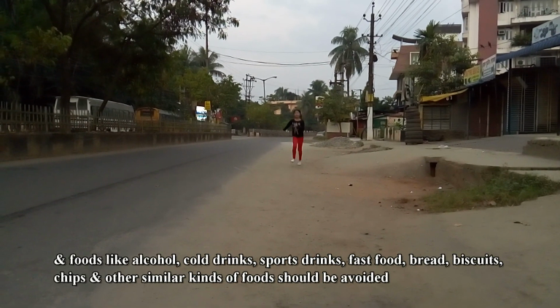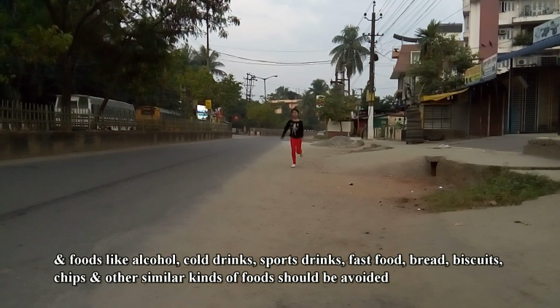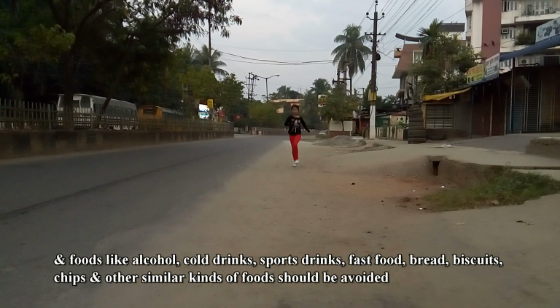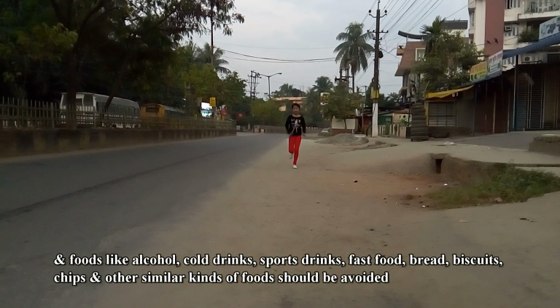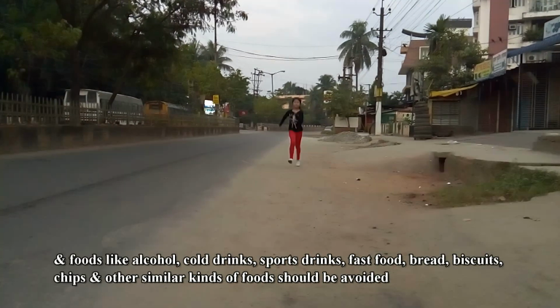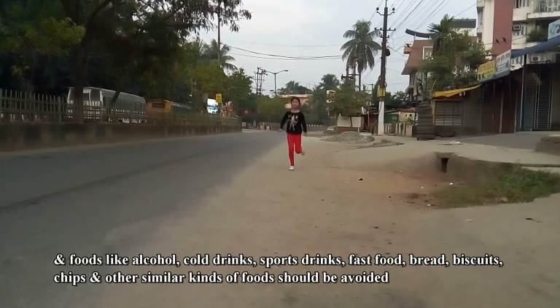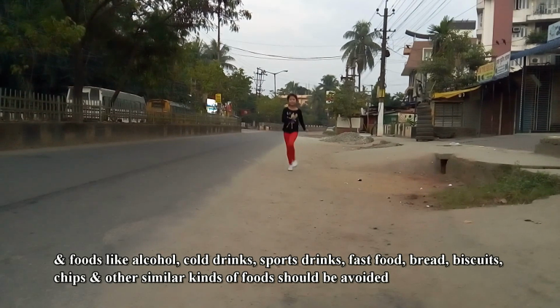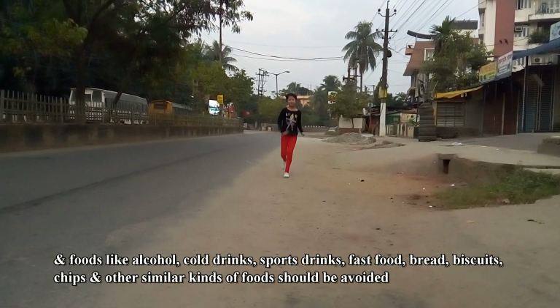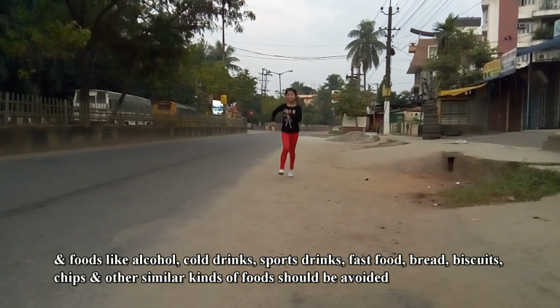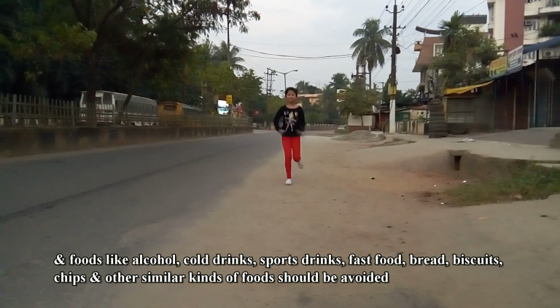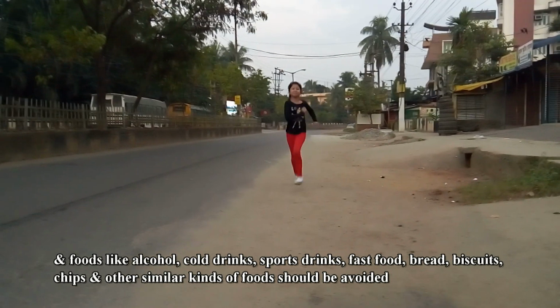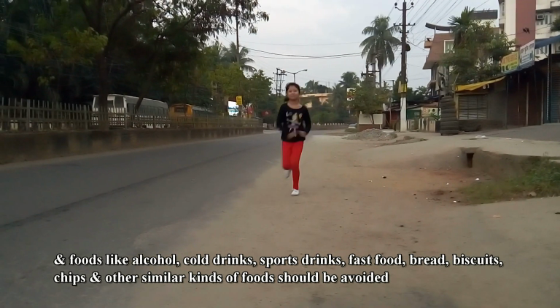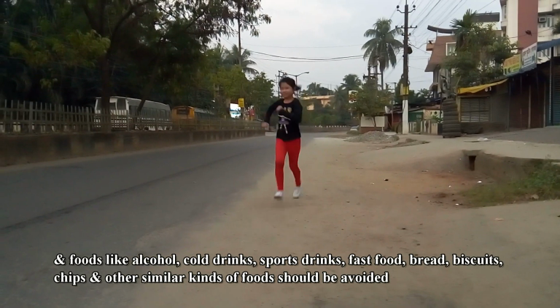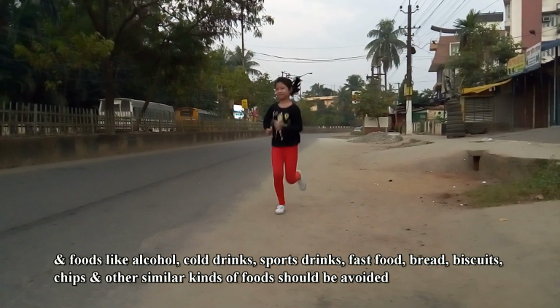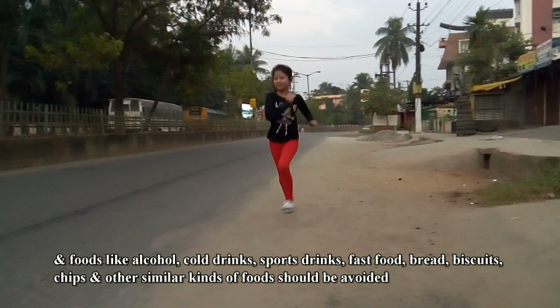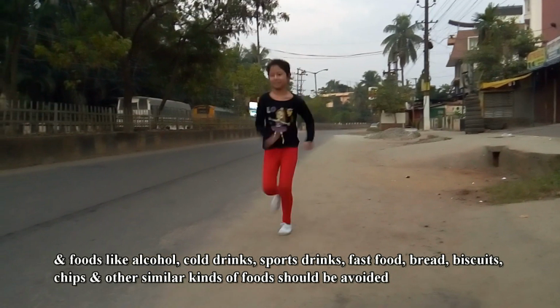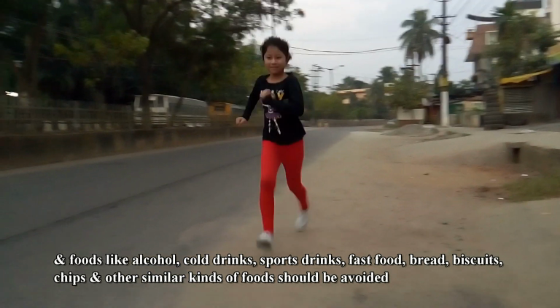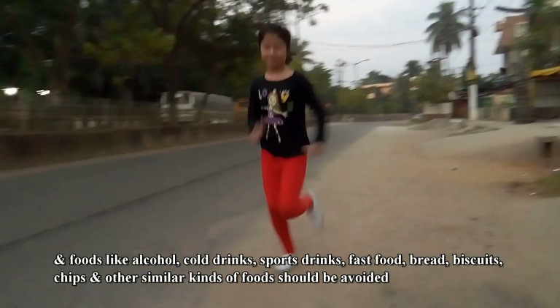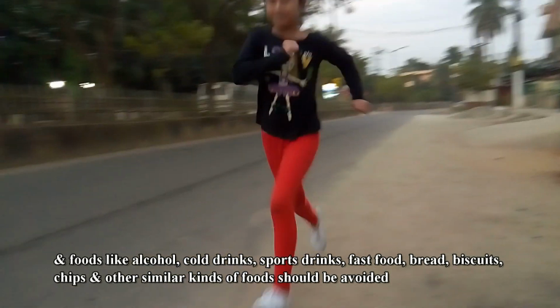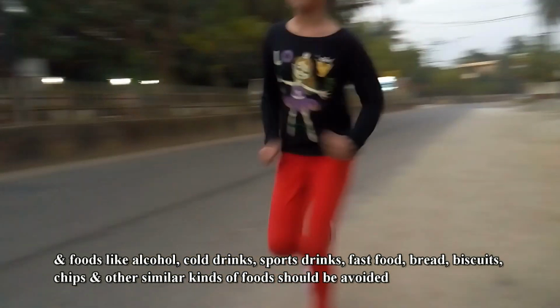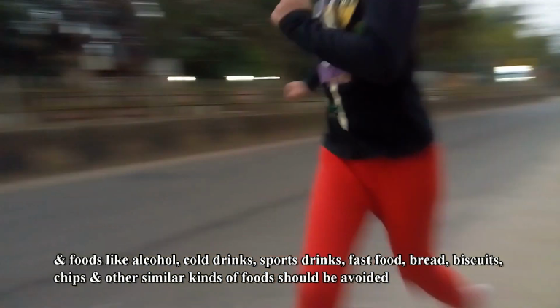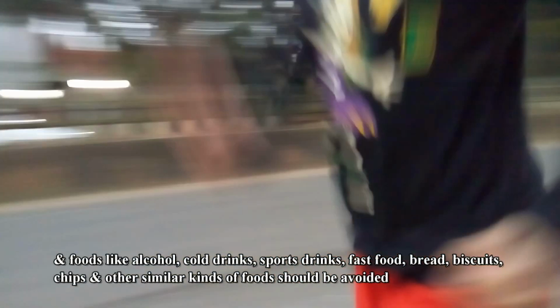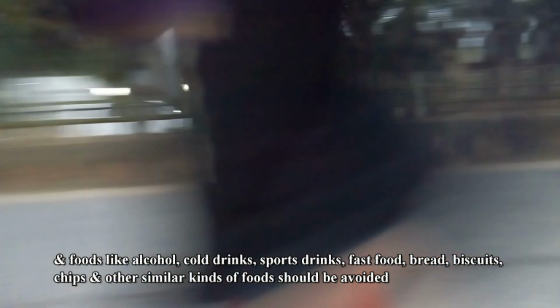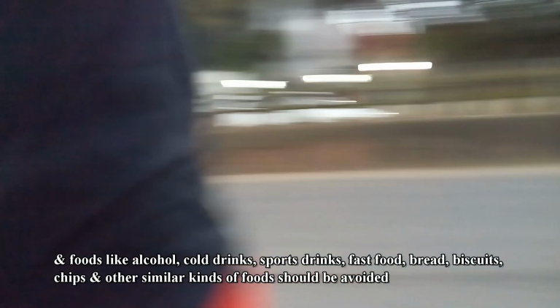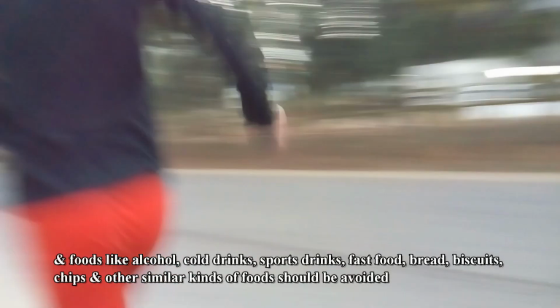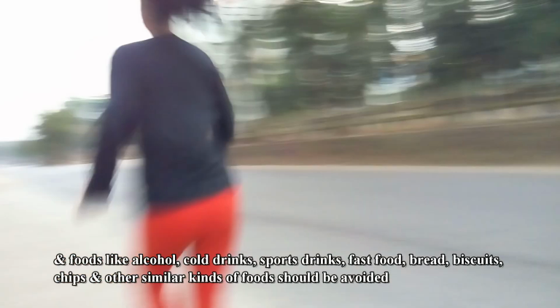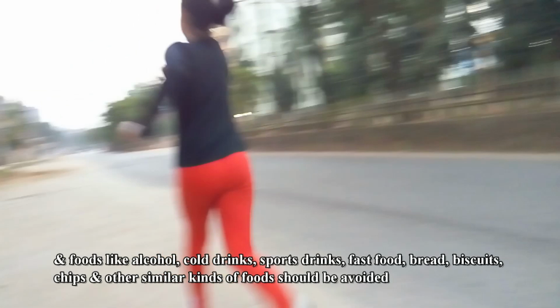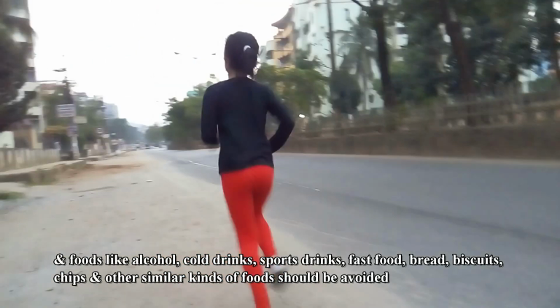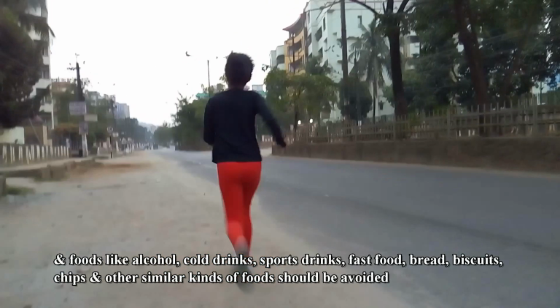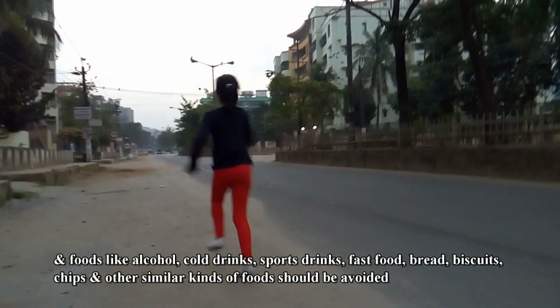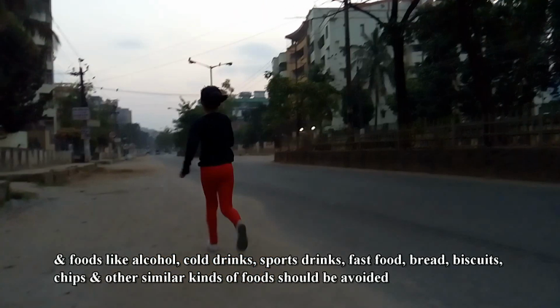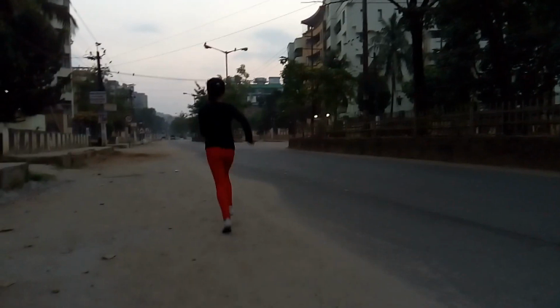Sports drinks, fast food, bread, biscuits, chips, and other similar kinds of foods should be avoided.